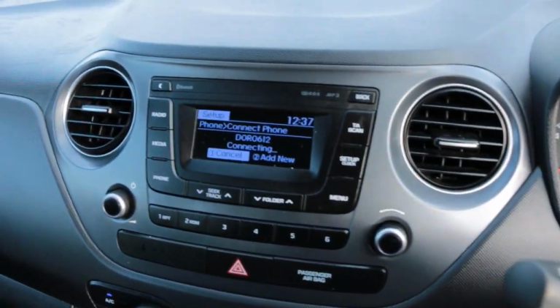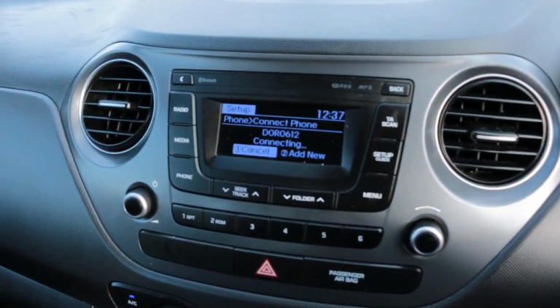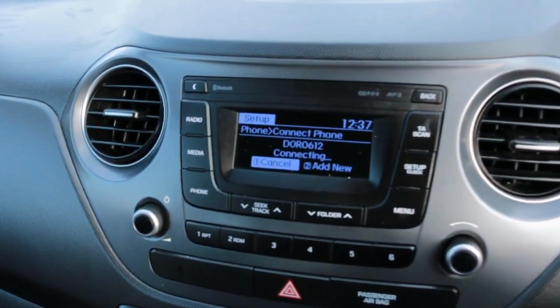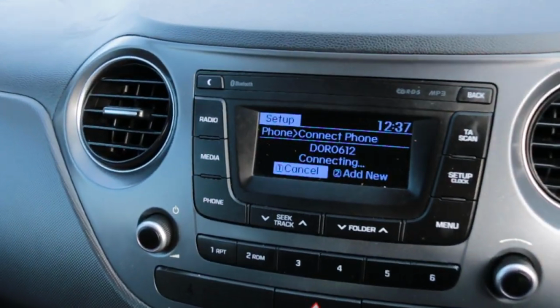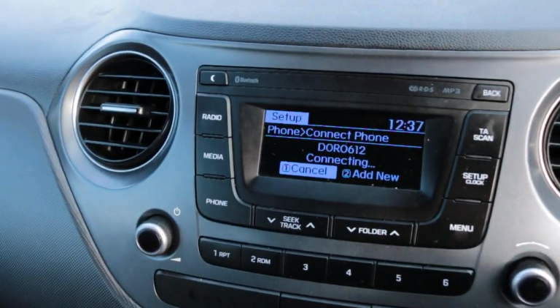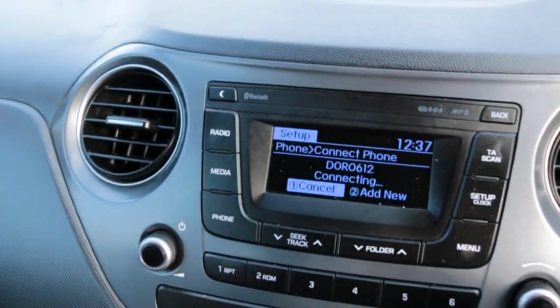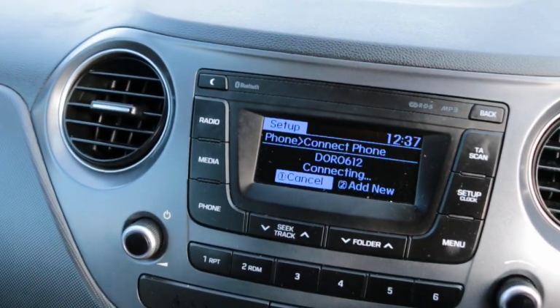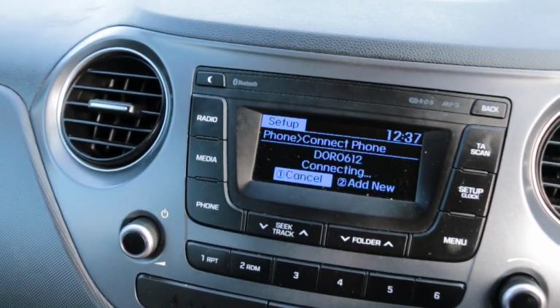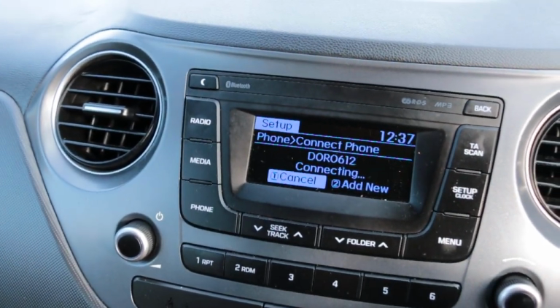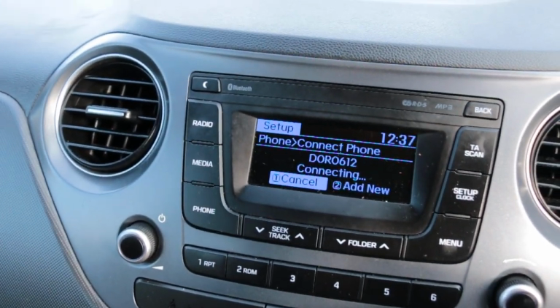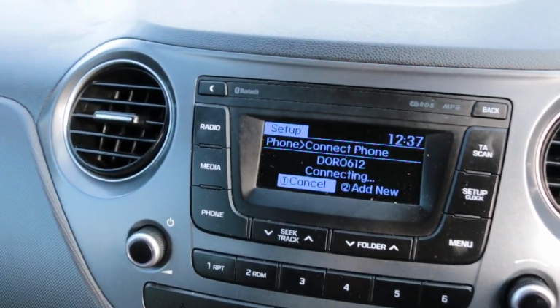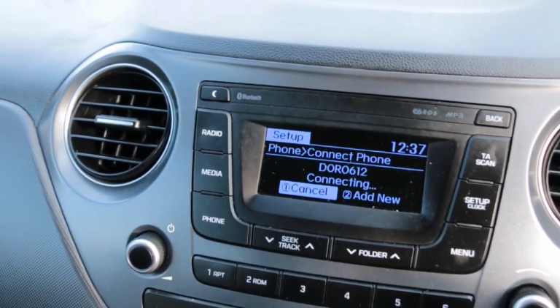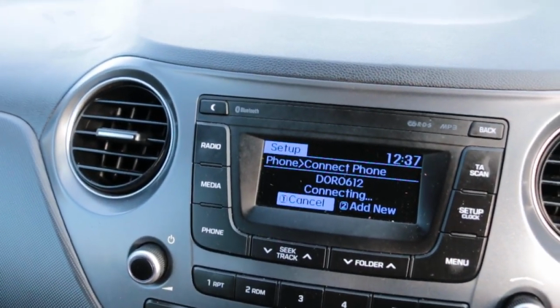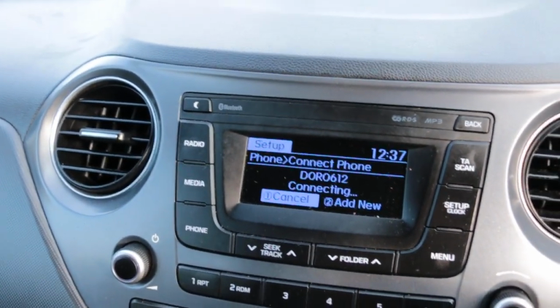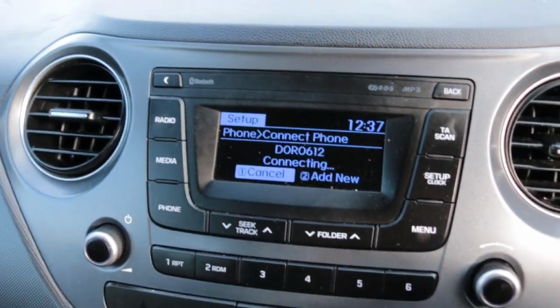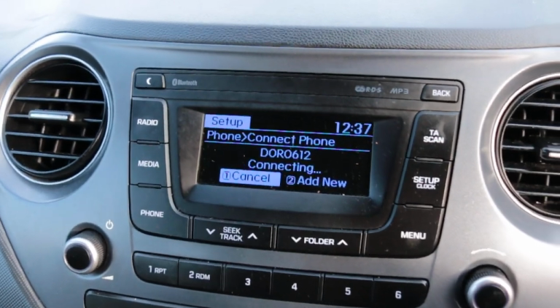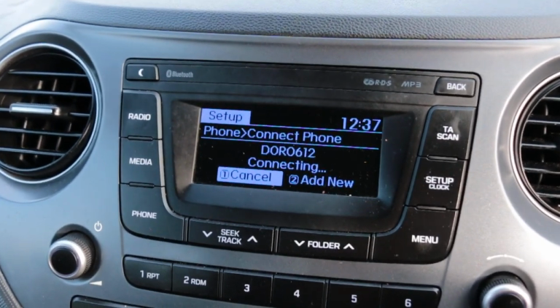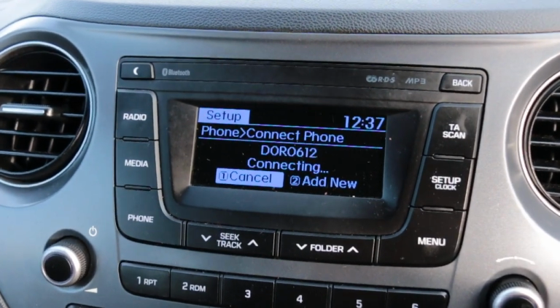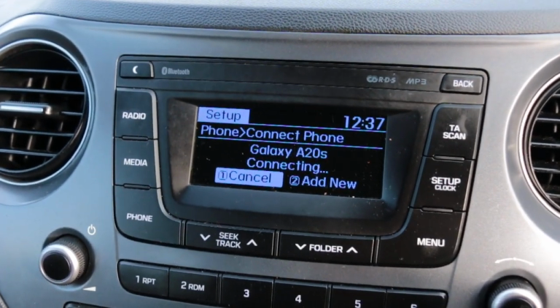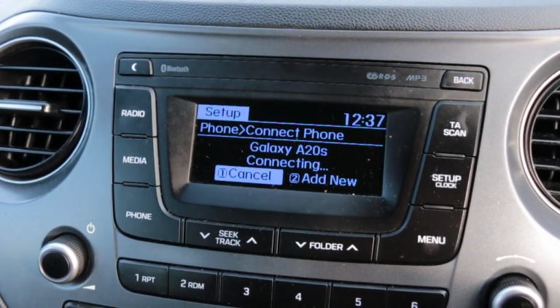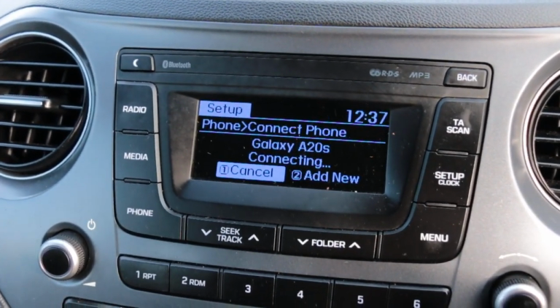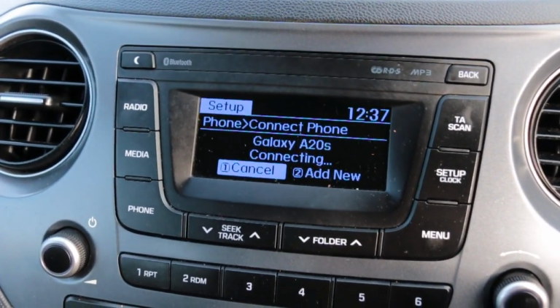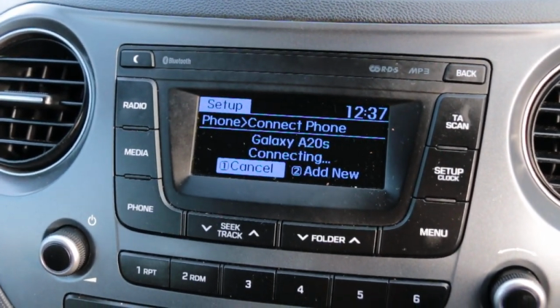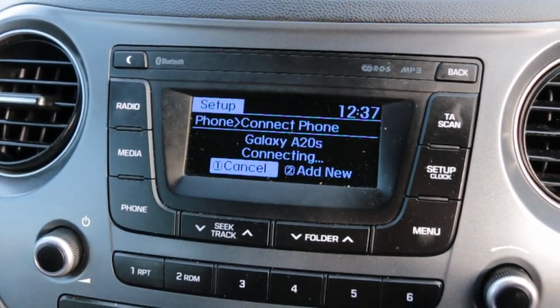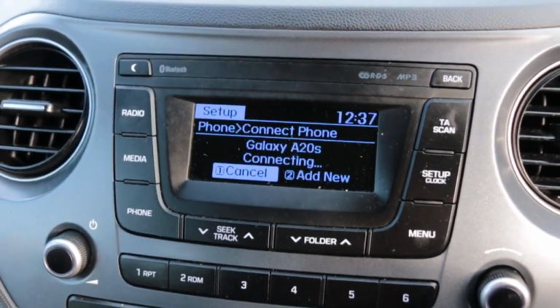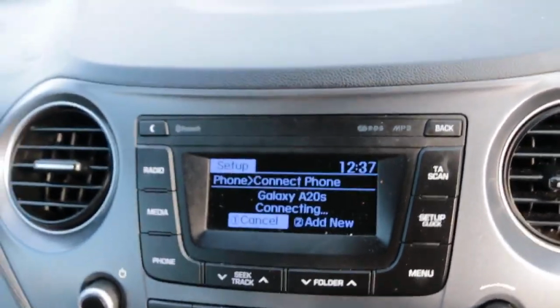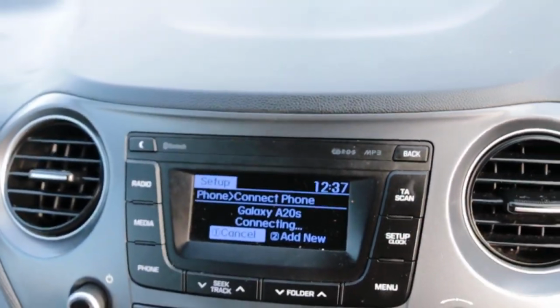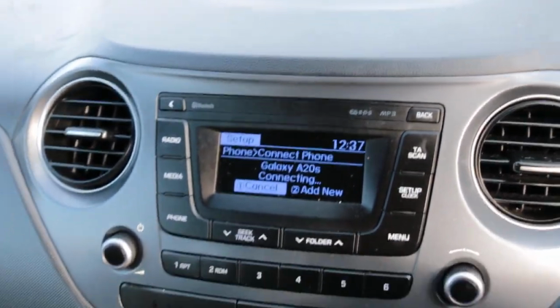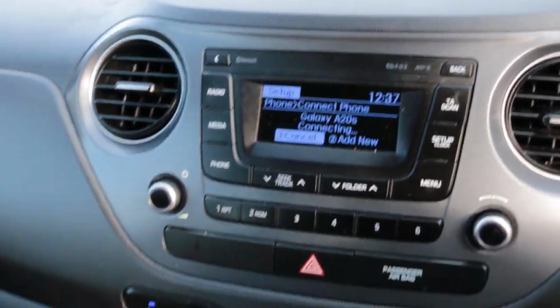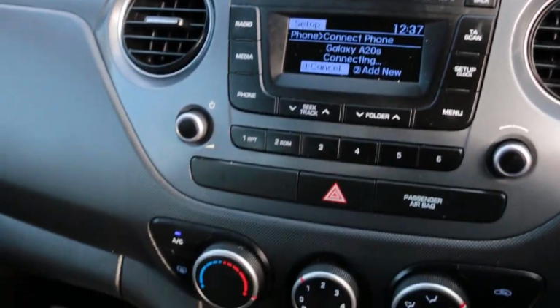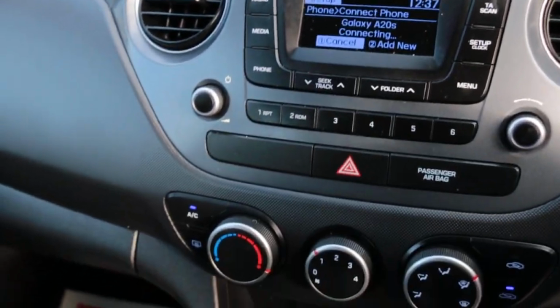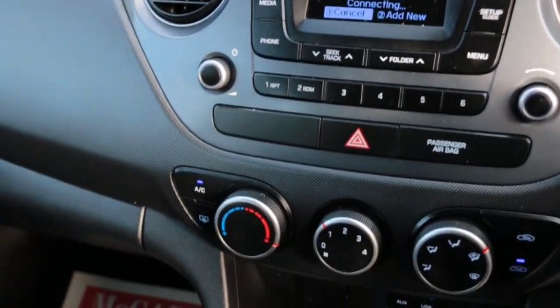The car has Bluetooth telephone connection, DAB radio, aux, USB, and air conditioning.